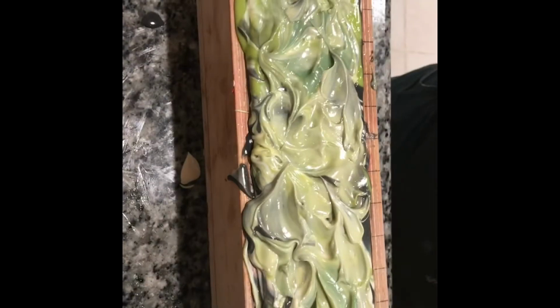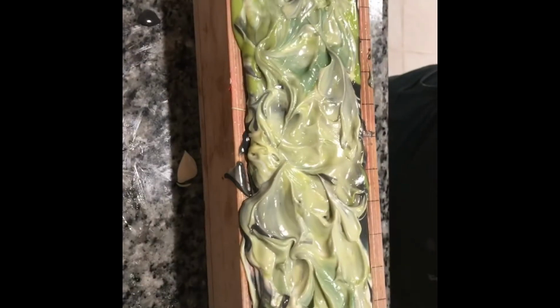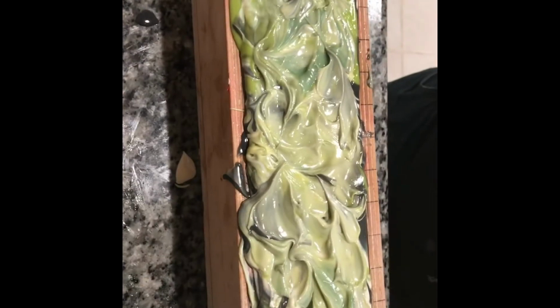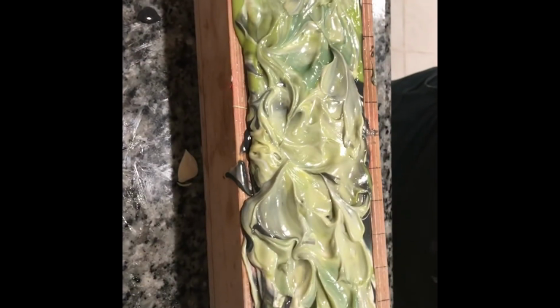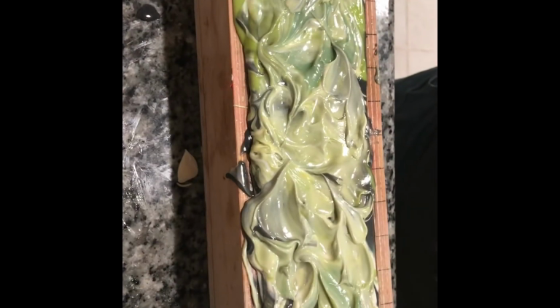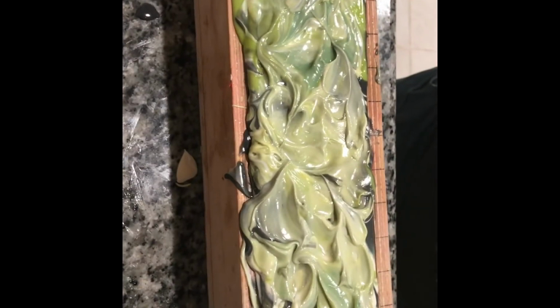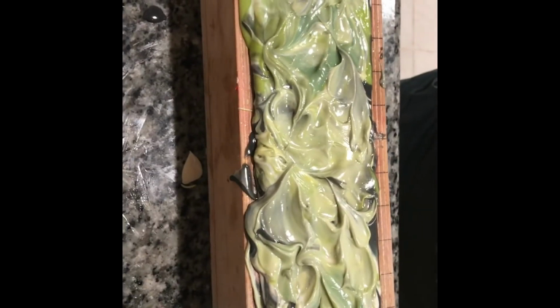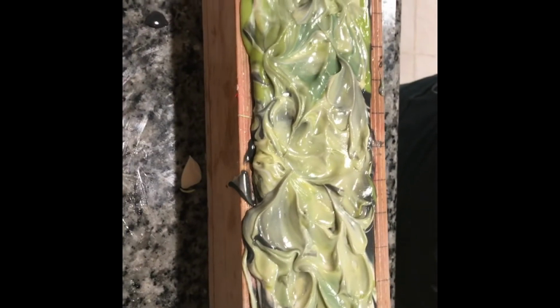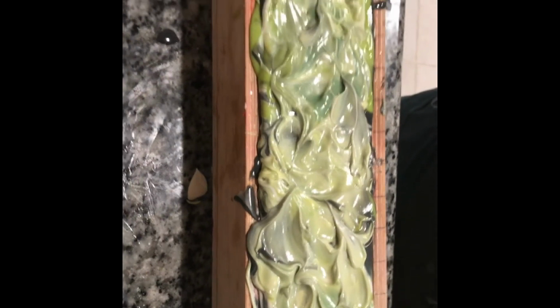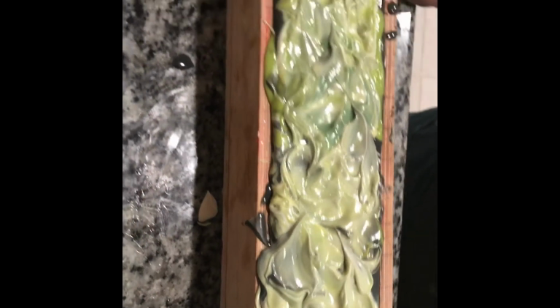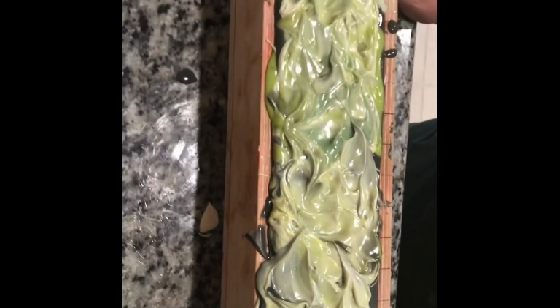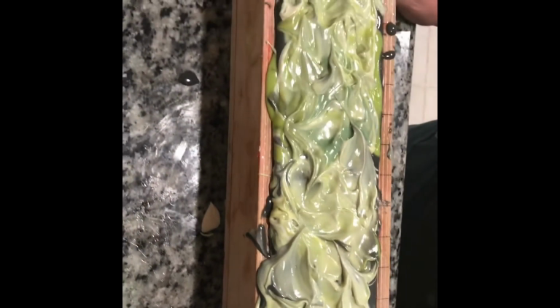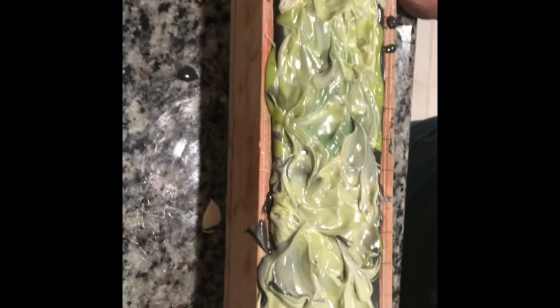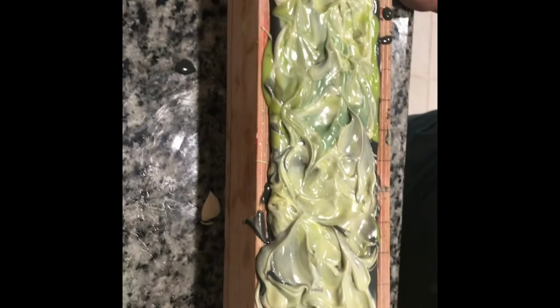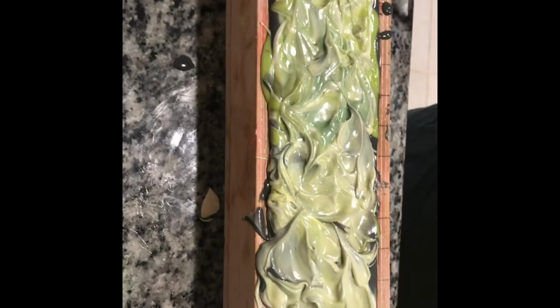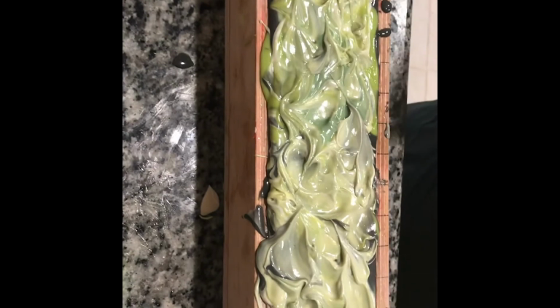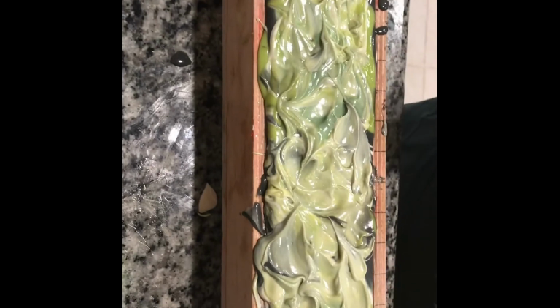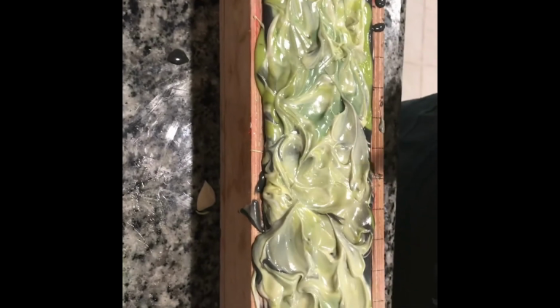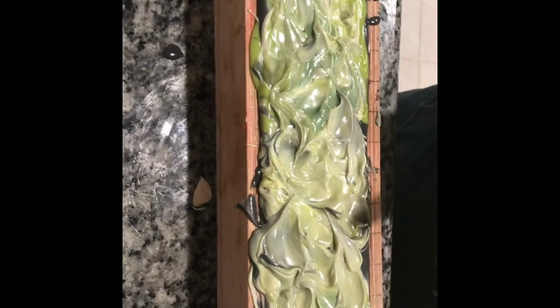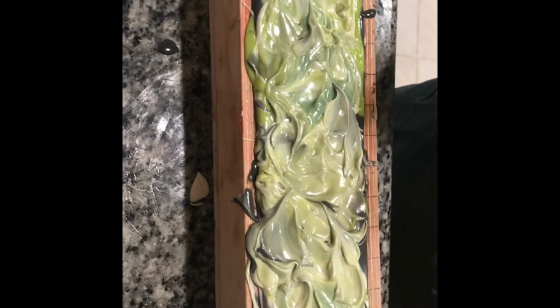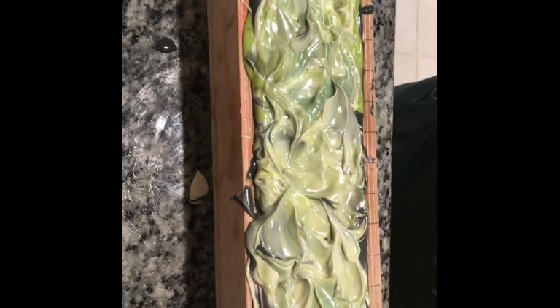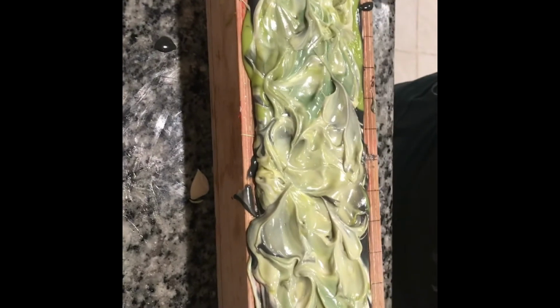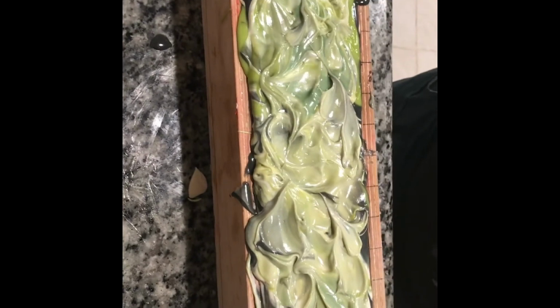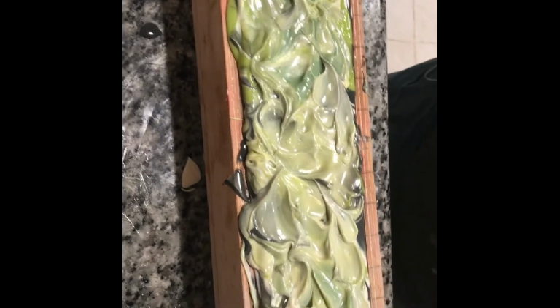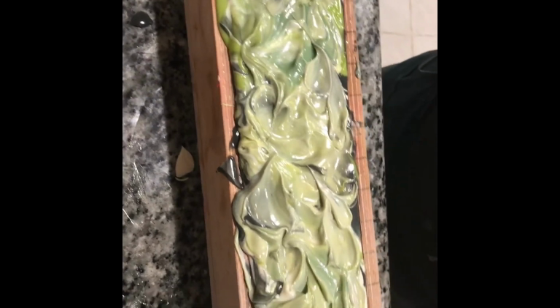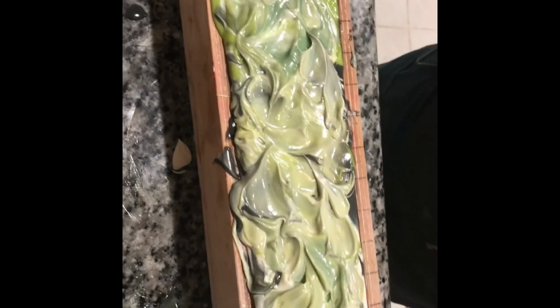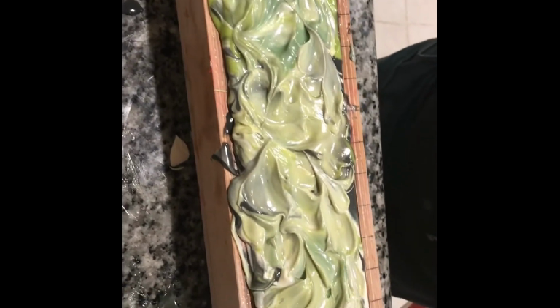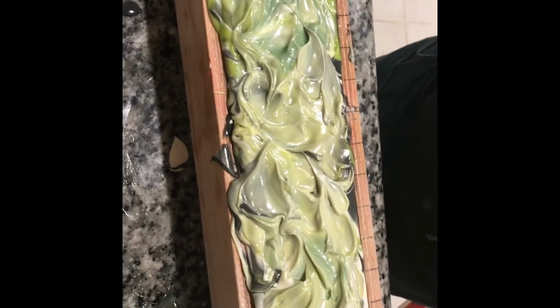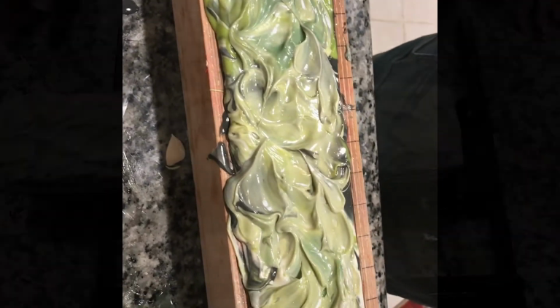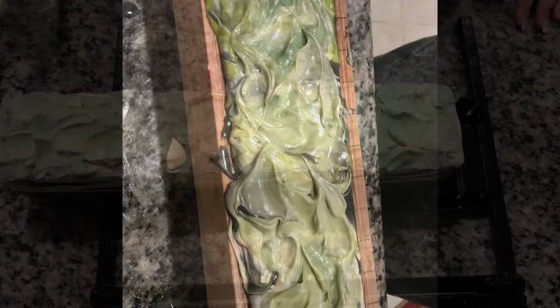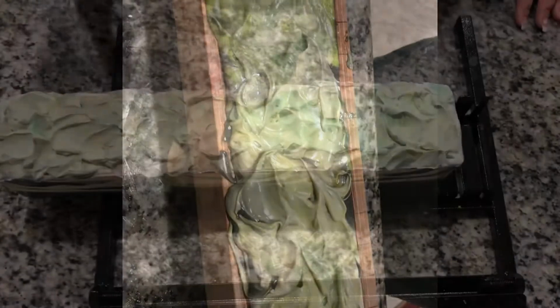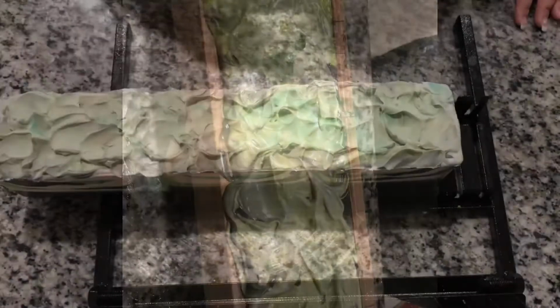So we will come back in 18 to 24 hours and we will see what this puppy looks like inside. Alright, later.